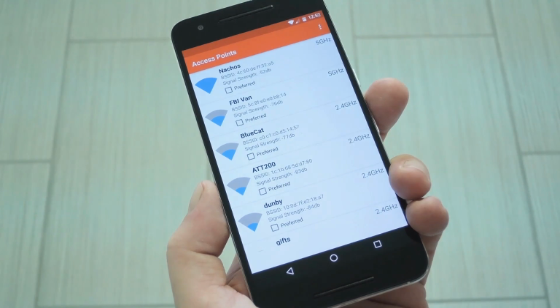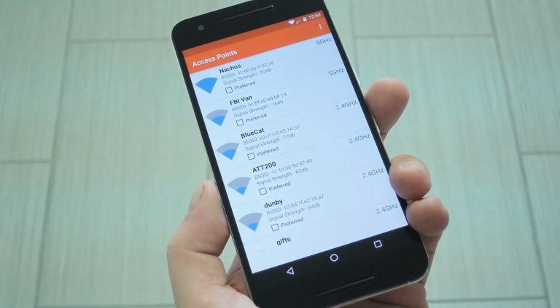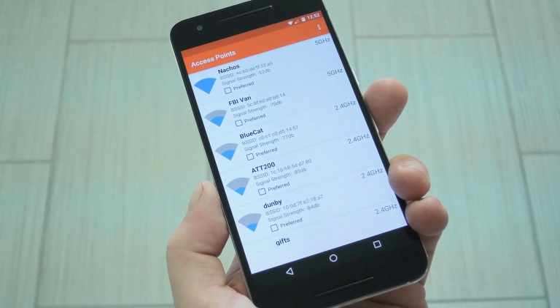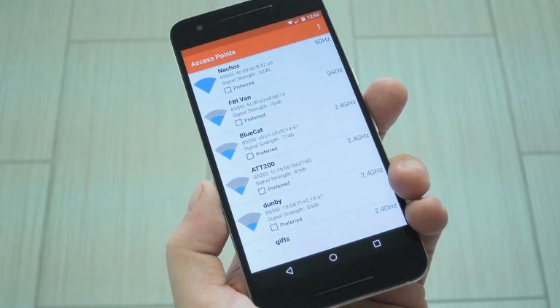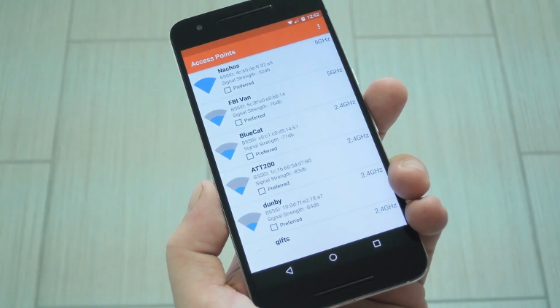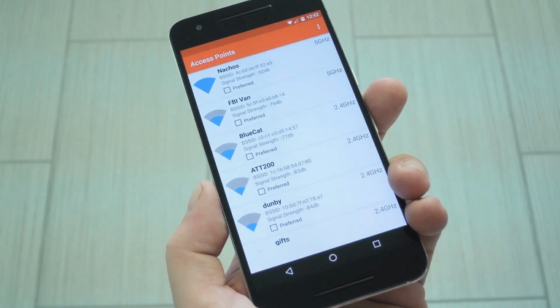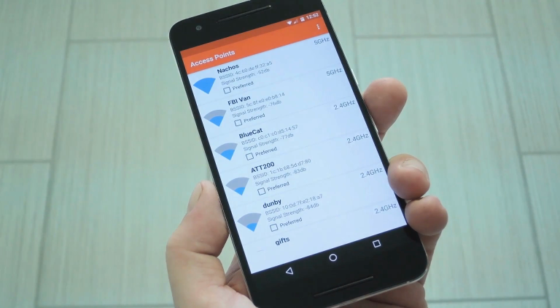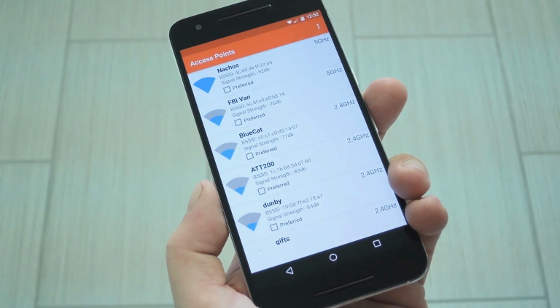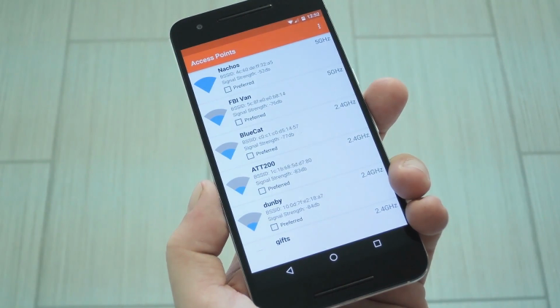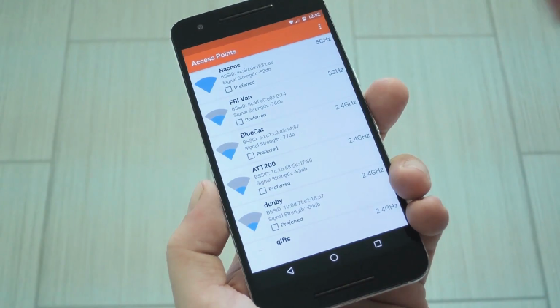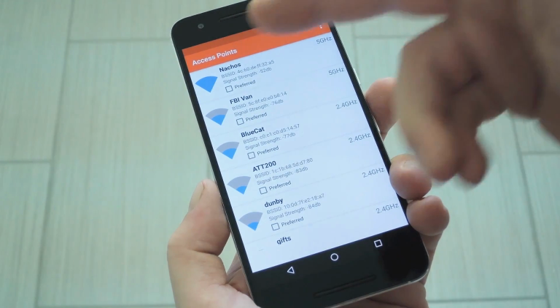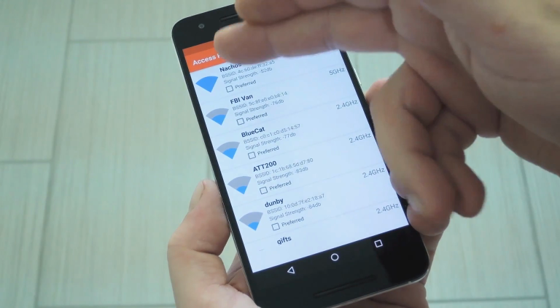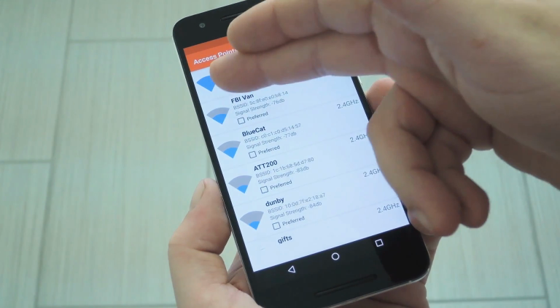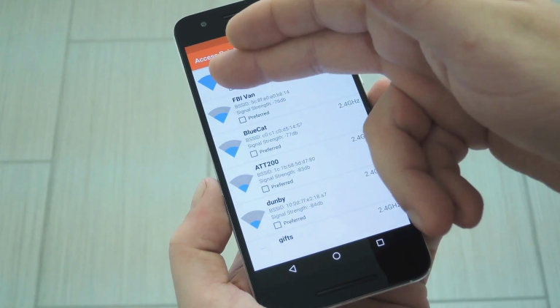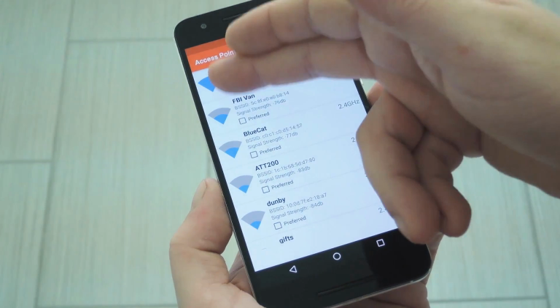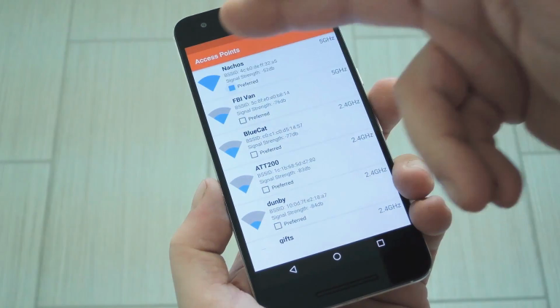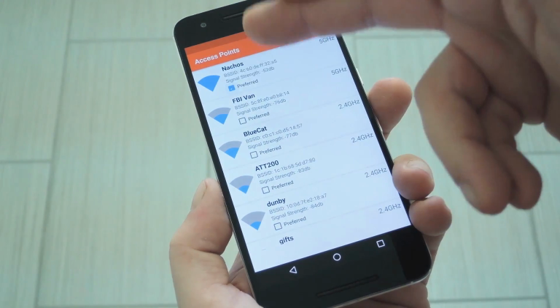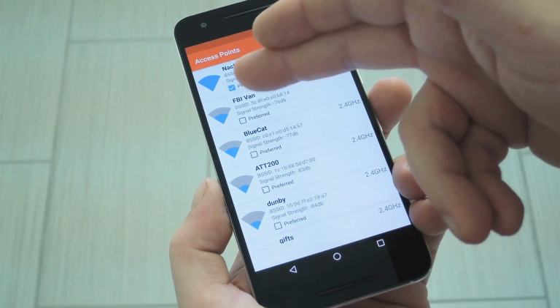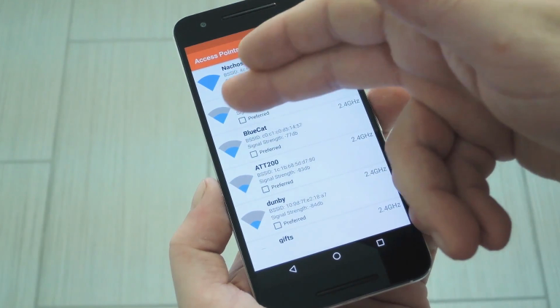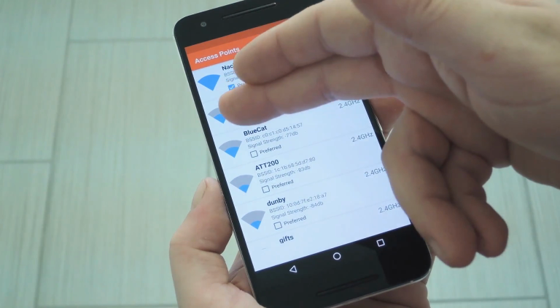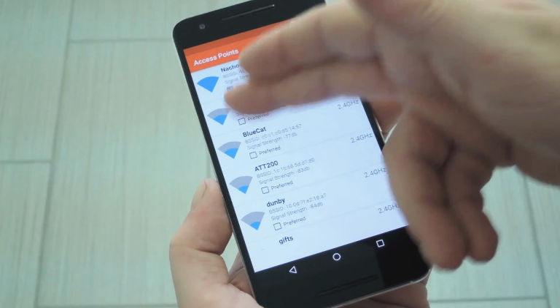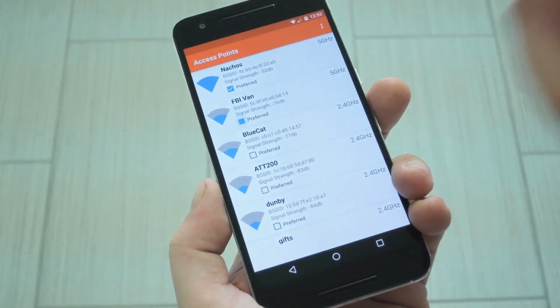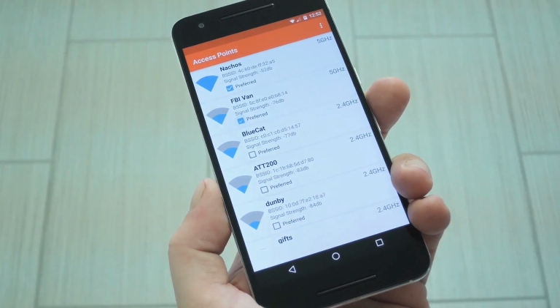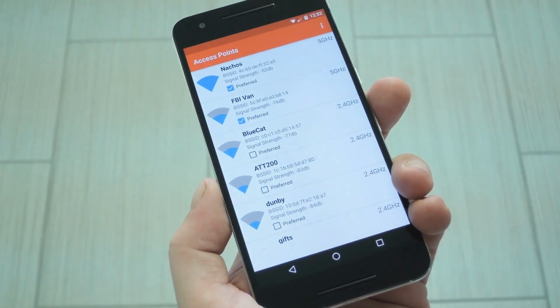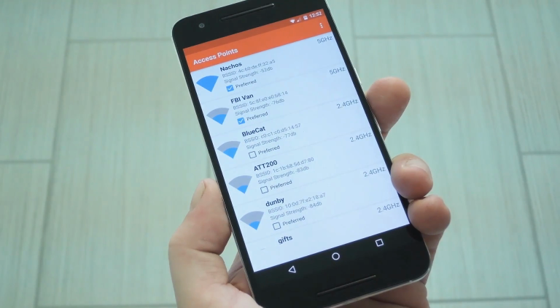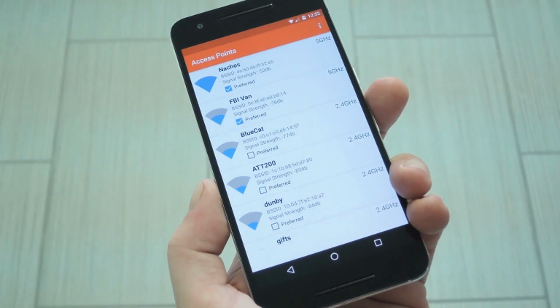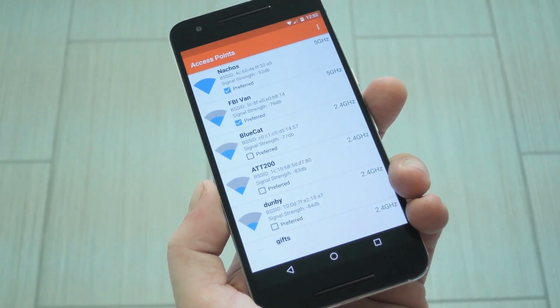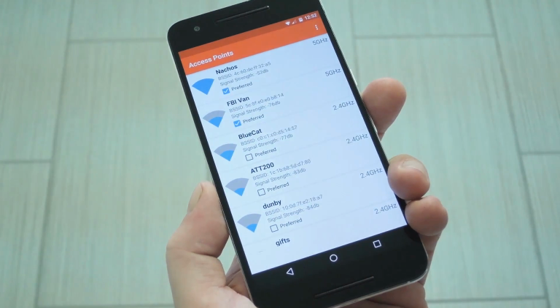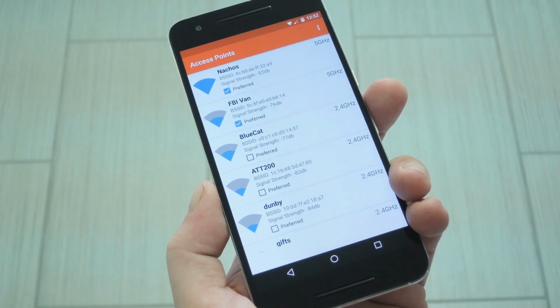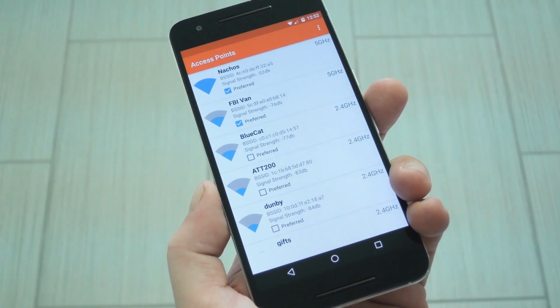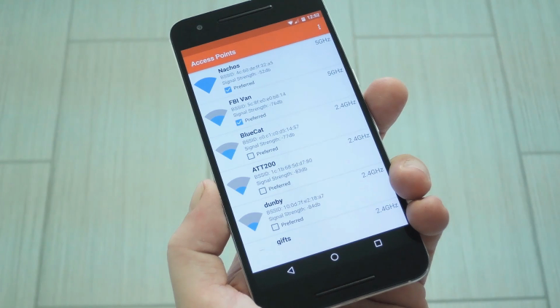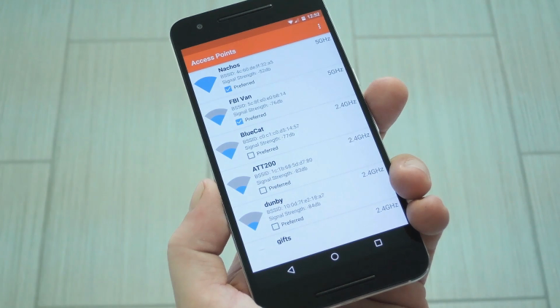Hey, what's up everybody? It's Dallas with GadgetHacks, and today I'm going to show you how to make sure your phone stays connected to the best Wi-Fi network.